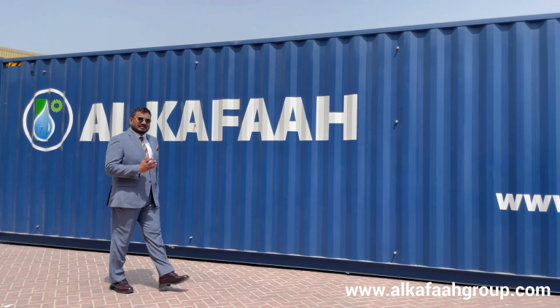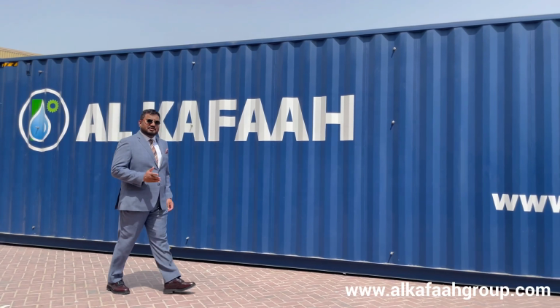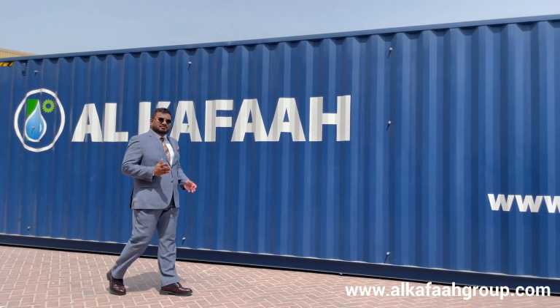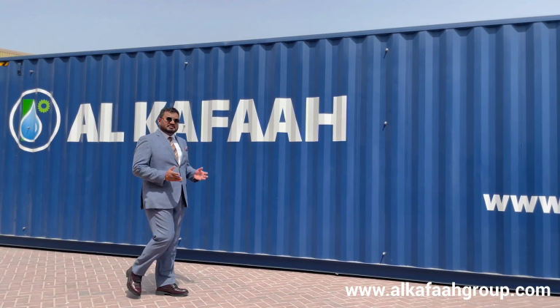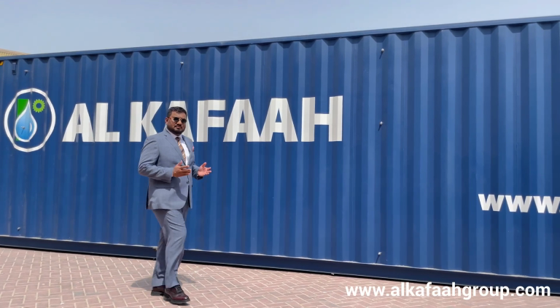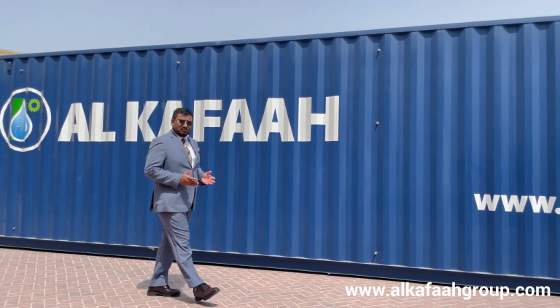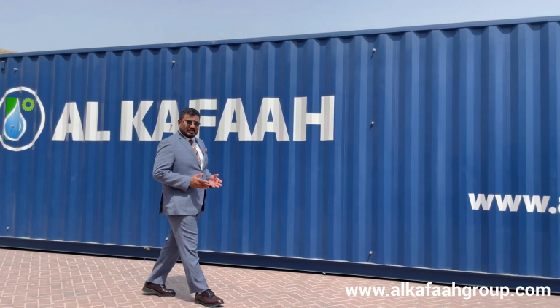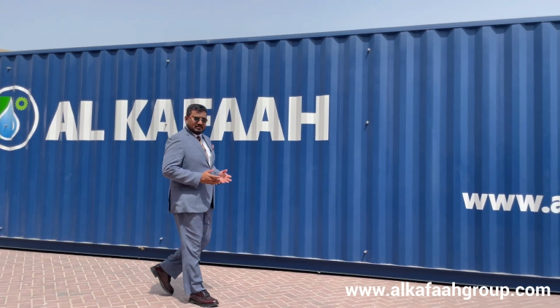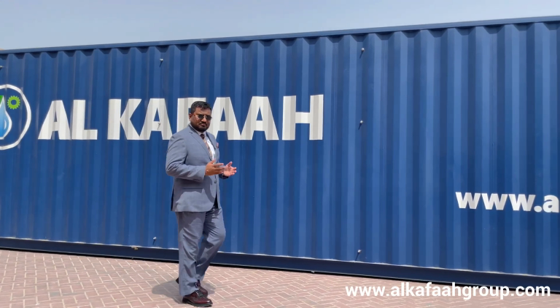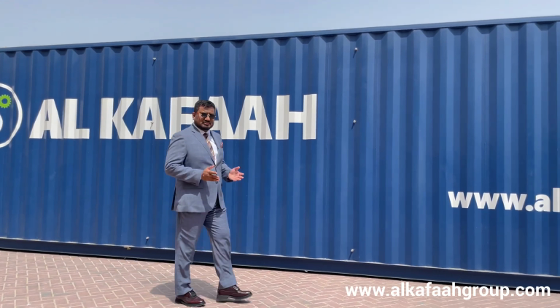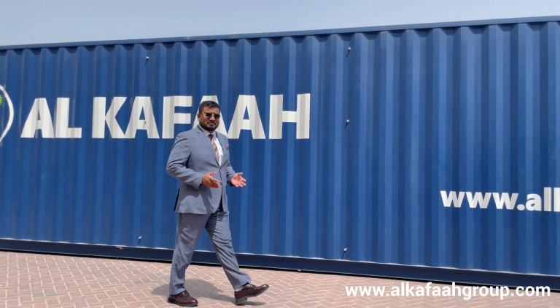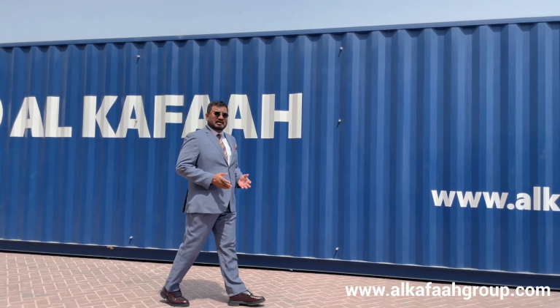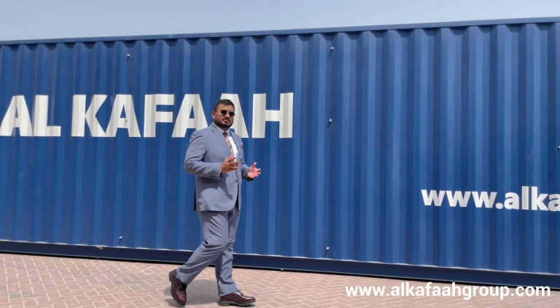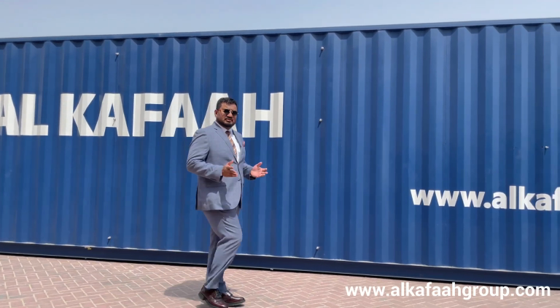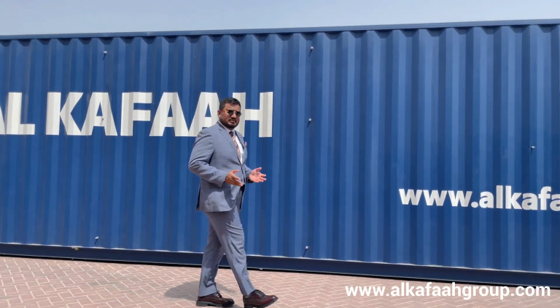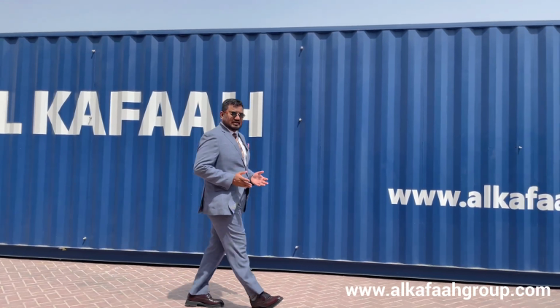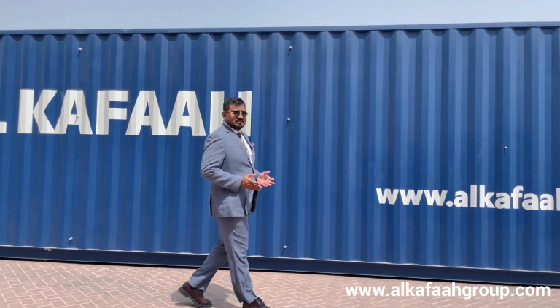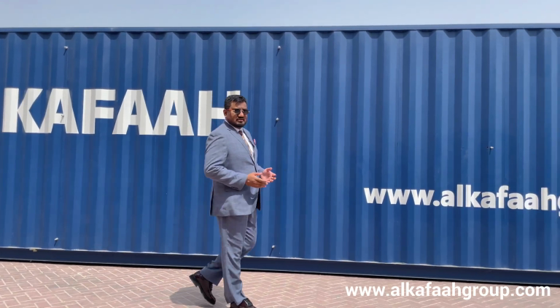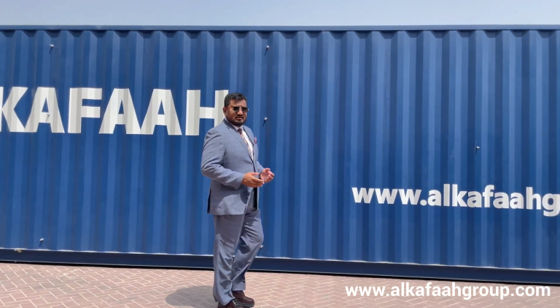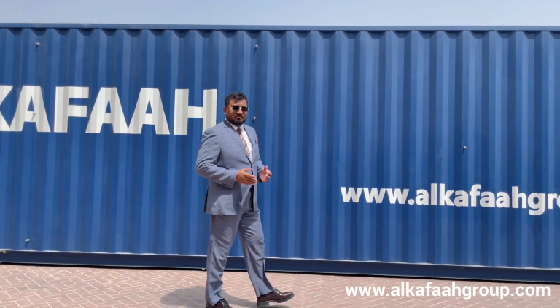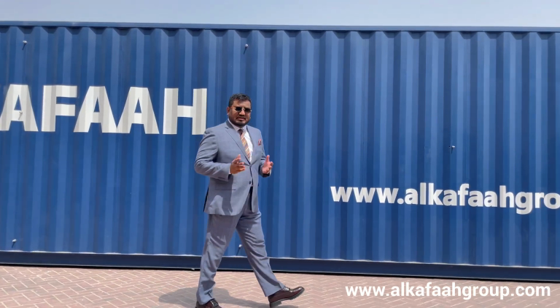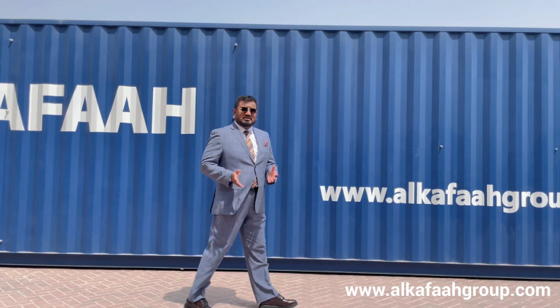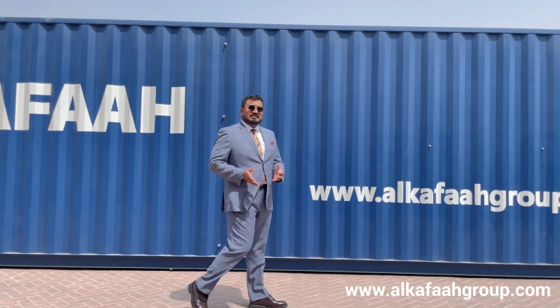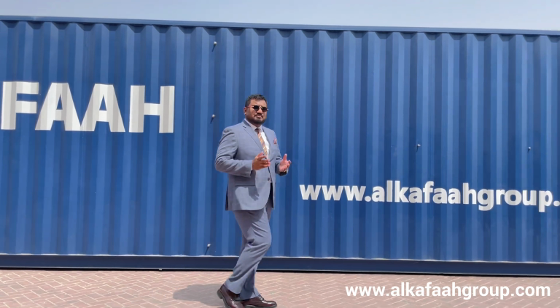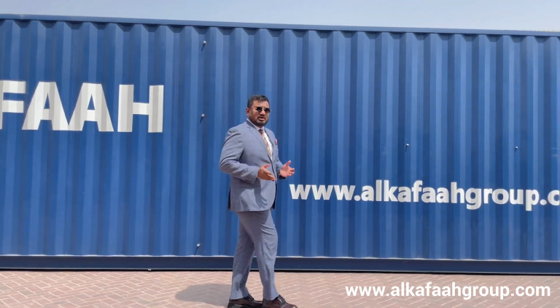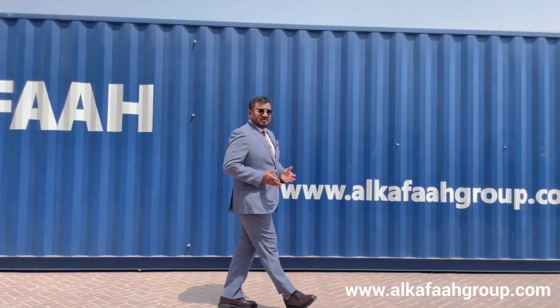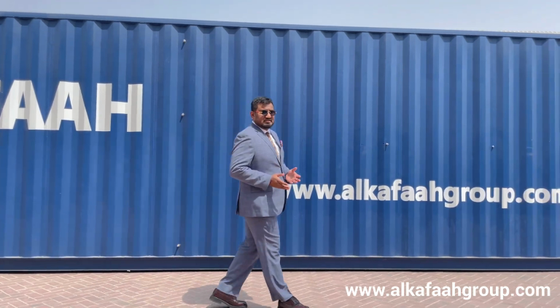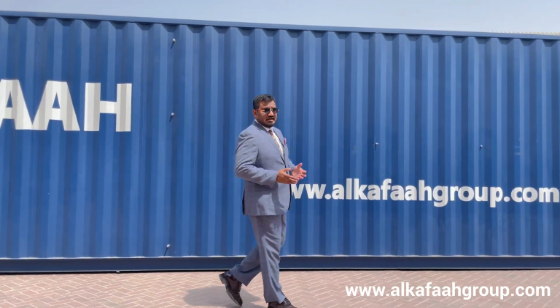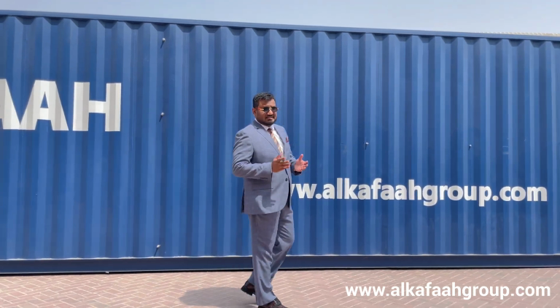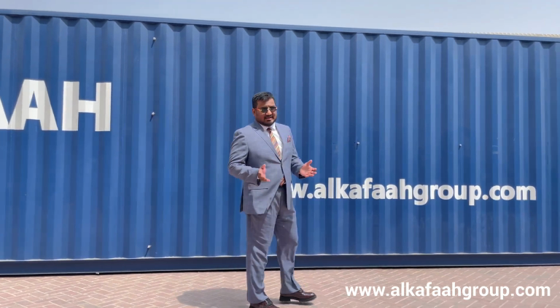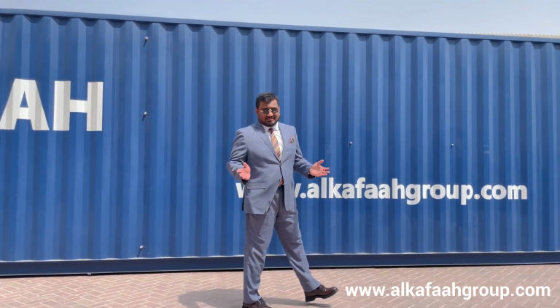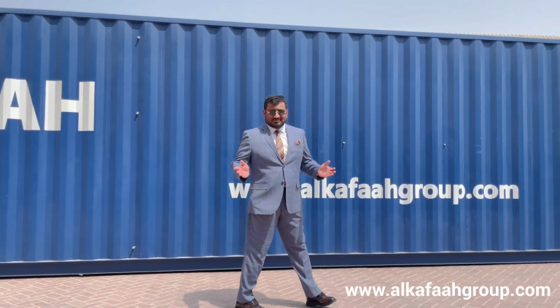Alkafar units are mobile, portable, and containerized for immediate deployment at site.